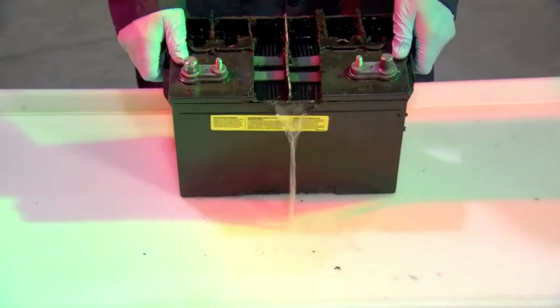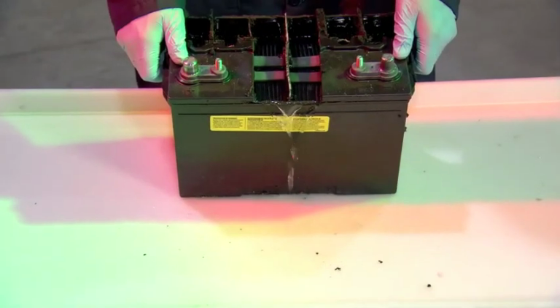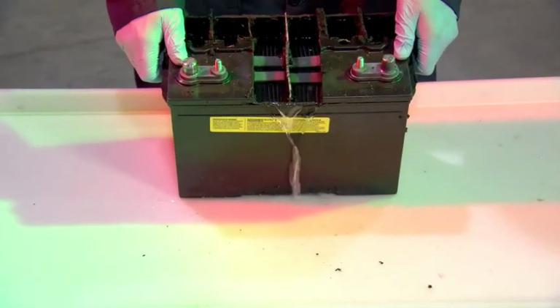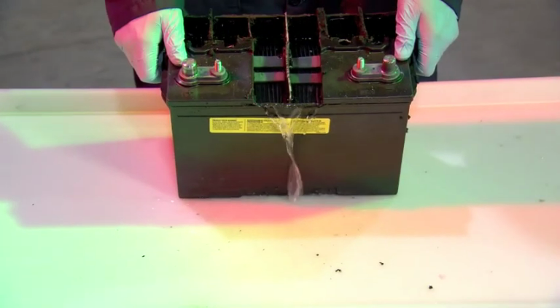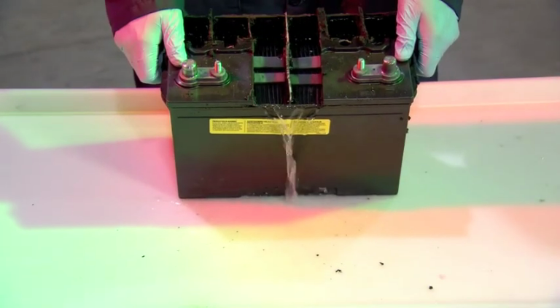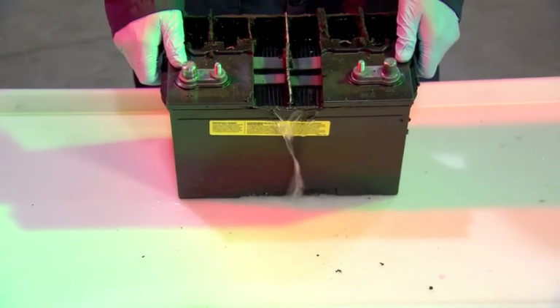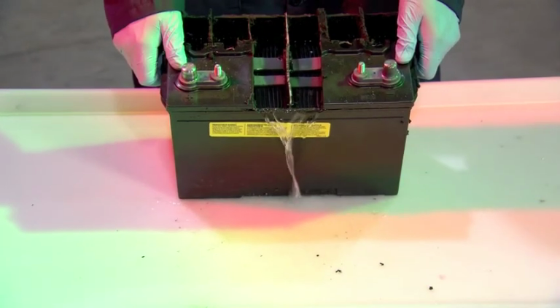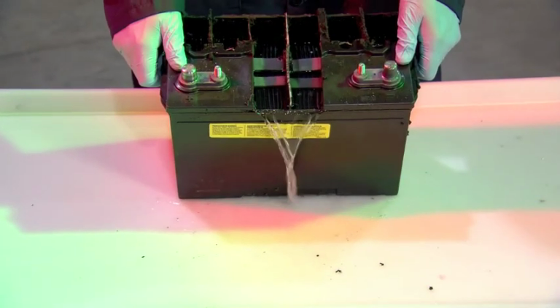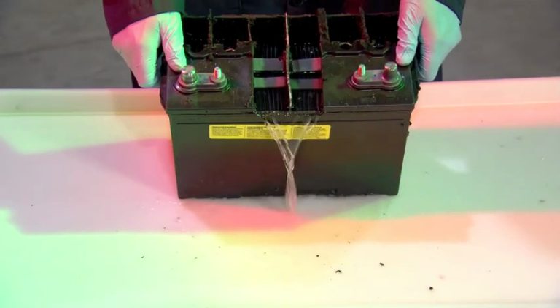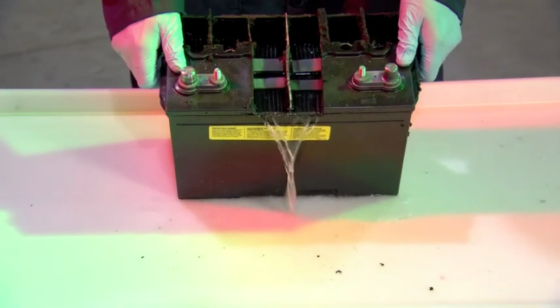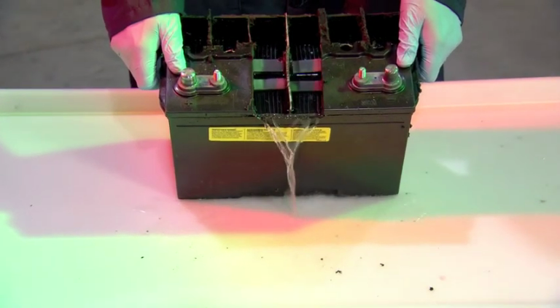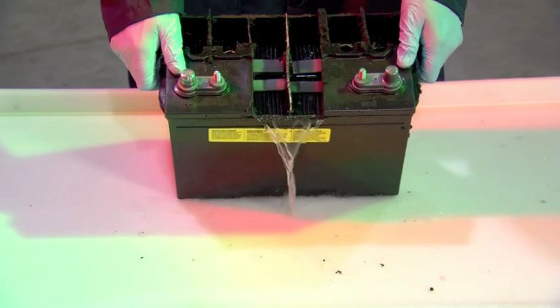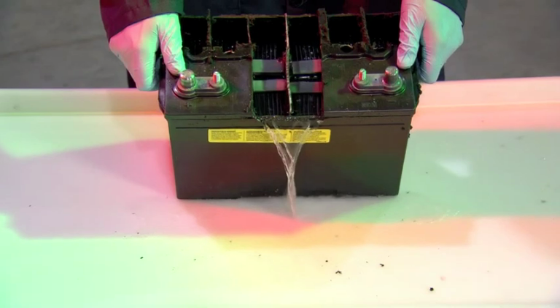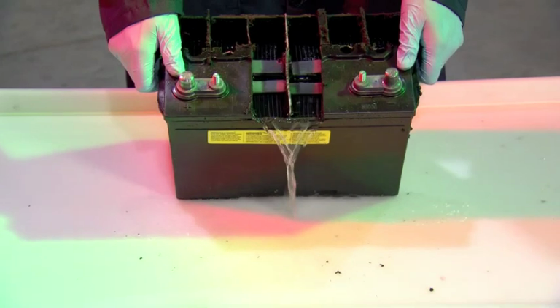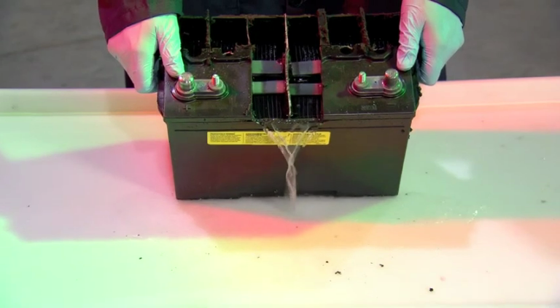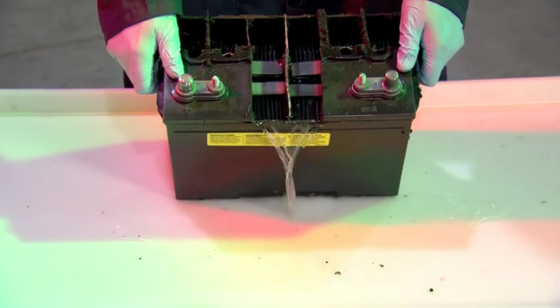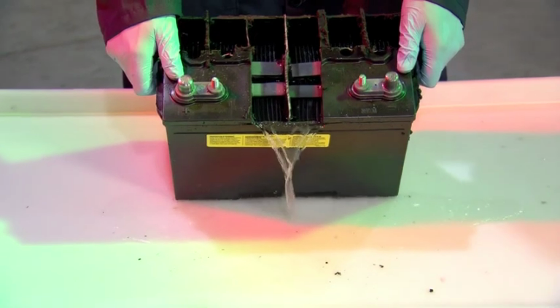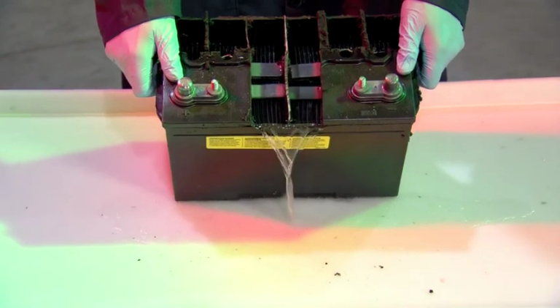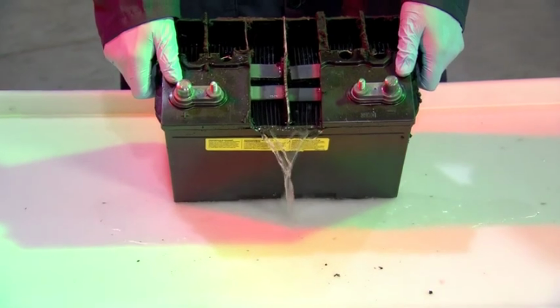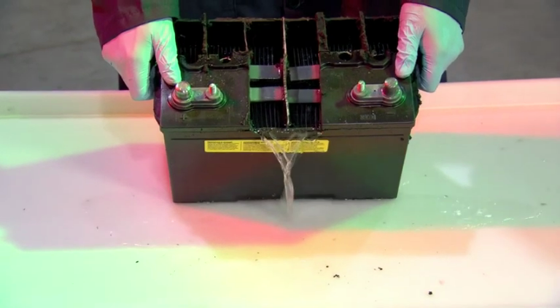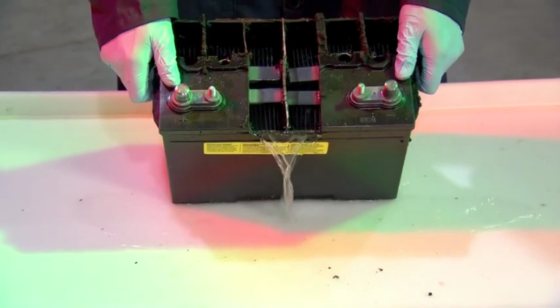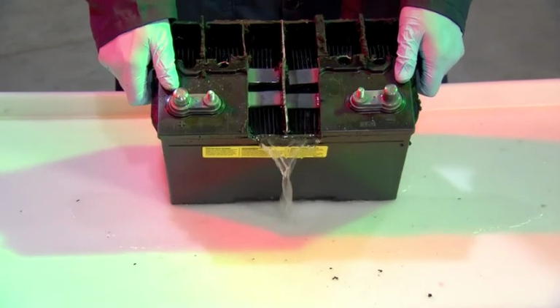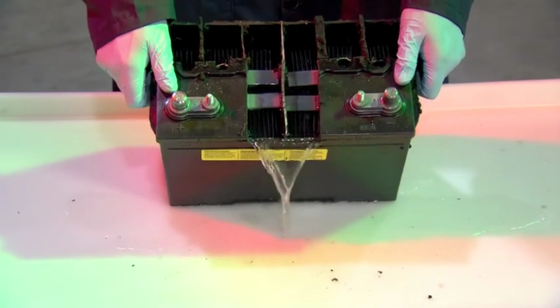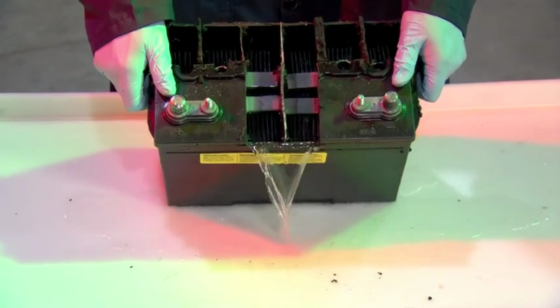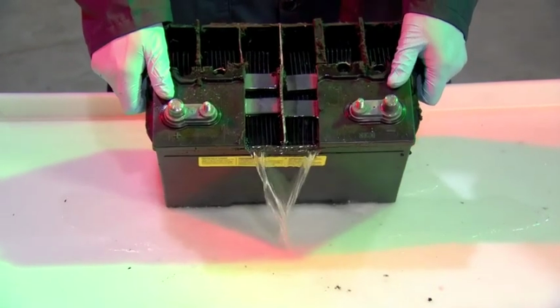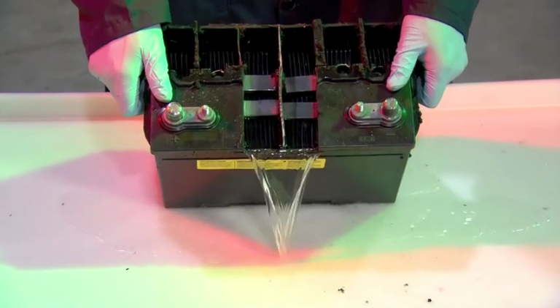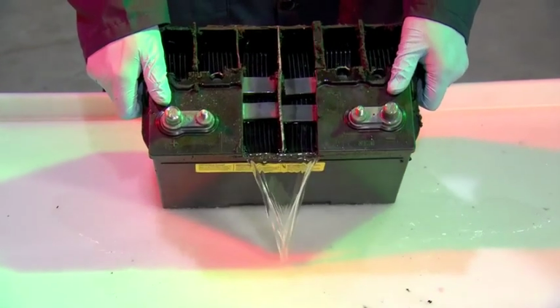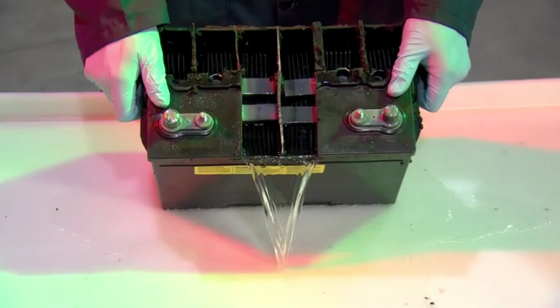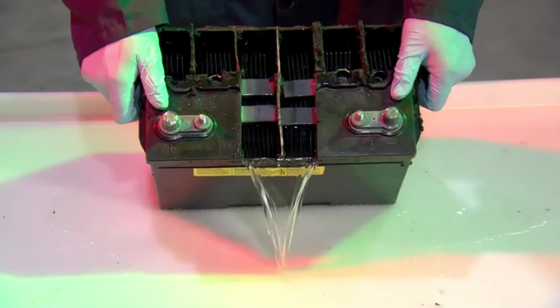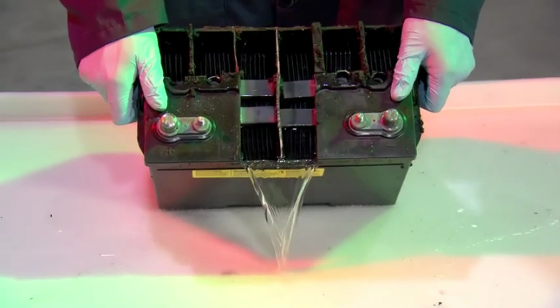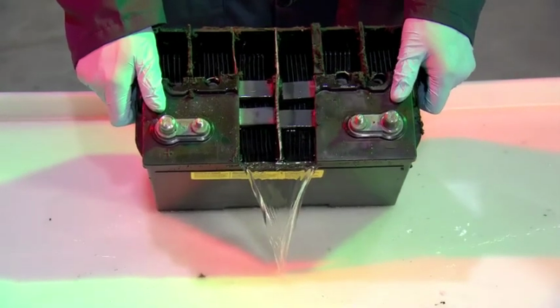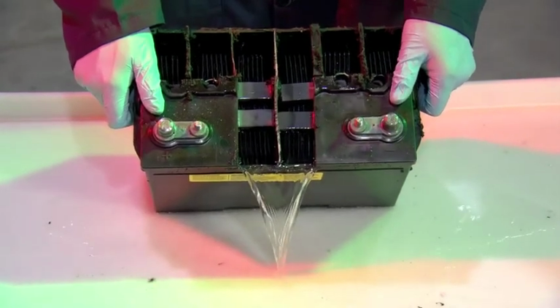Fumes, spills, corrosion — all possible with a flooded design such as this.